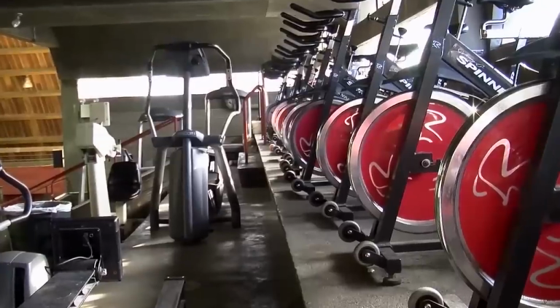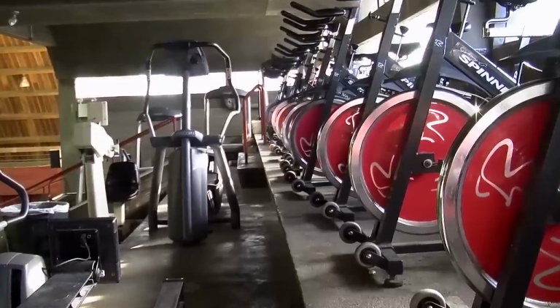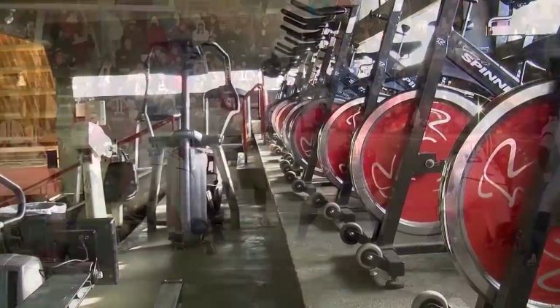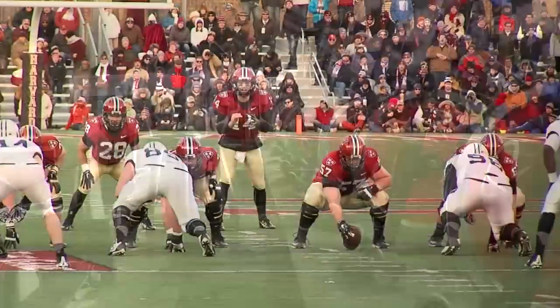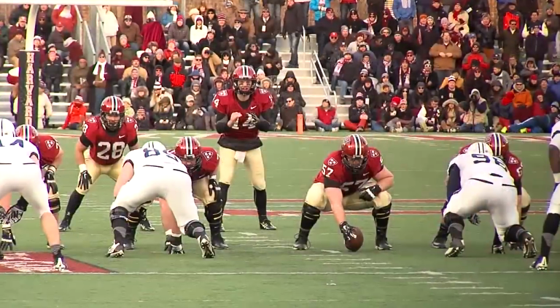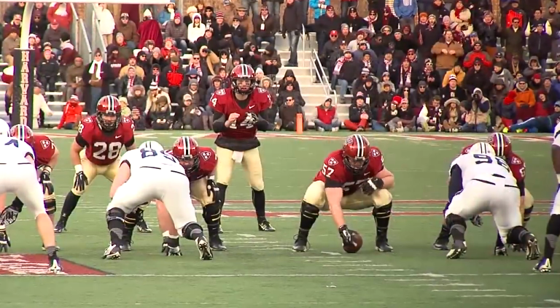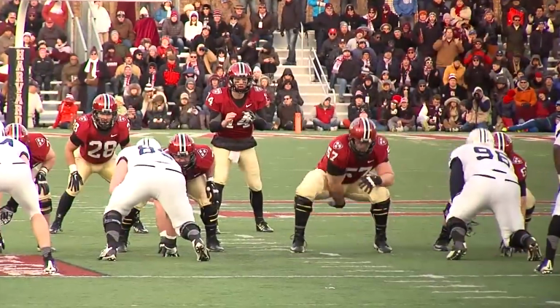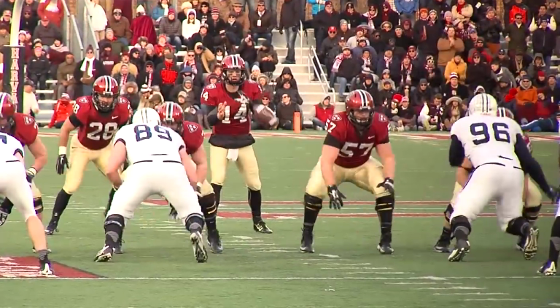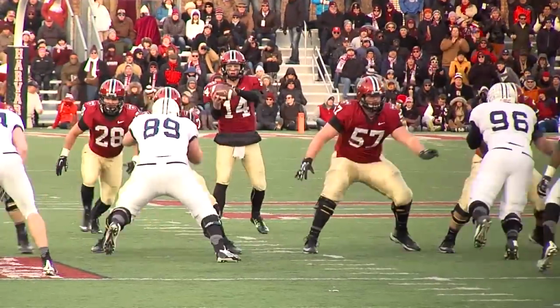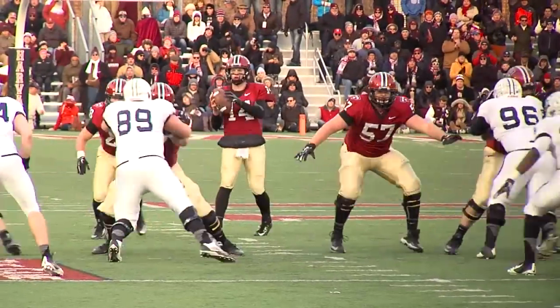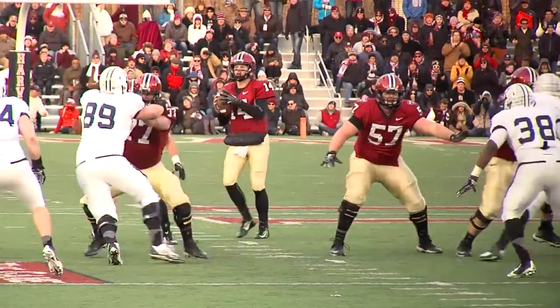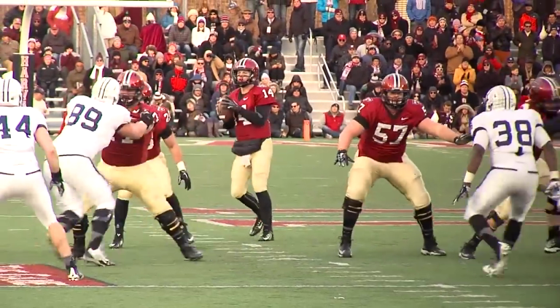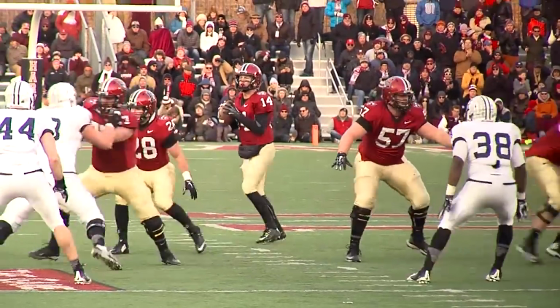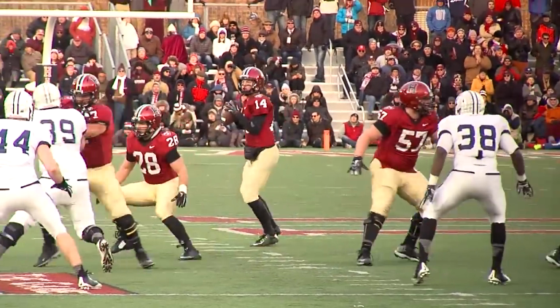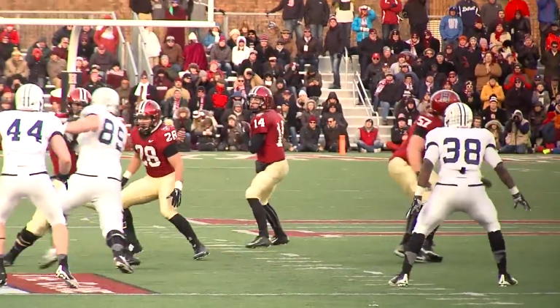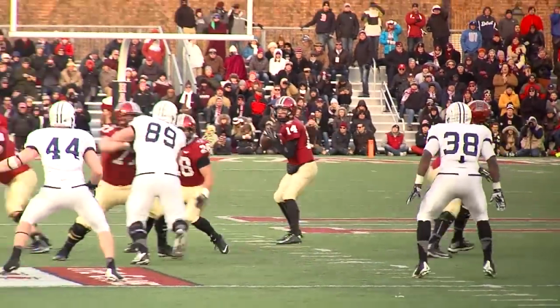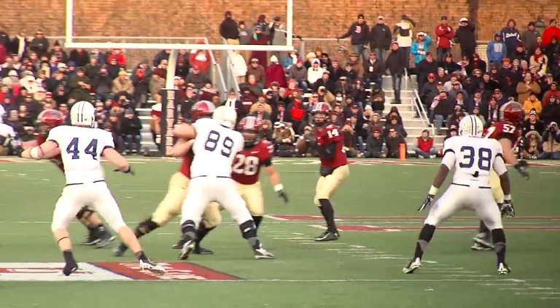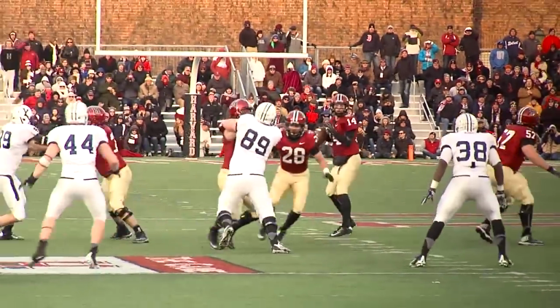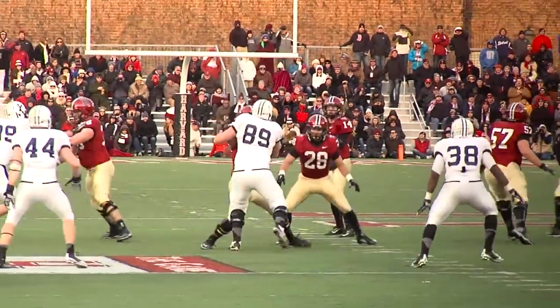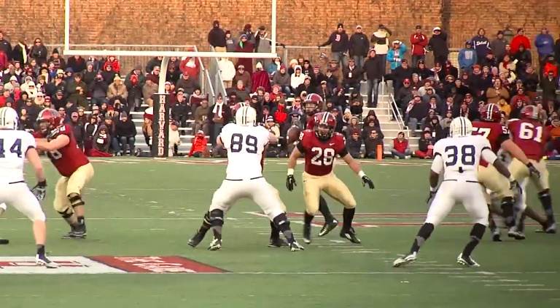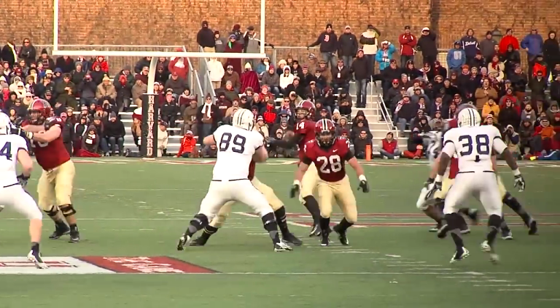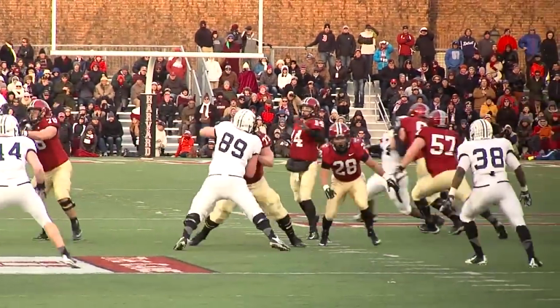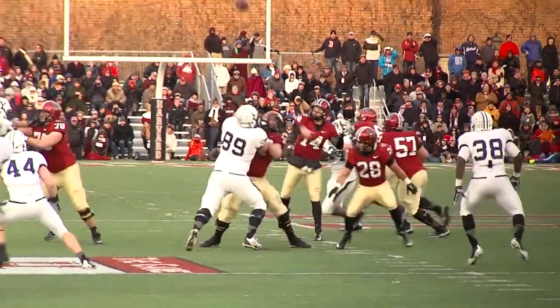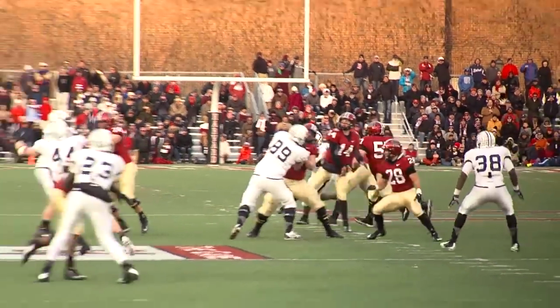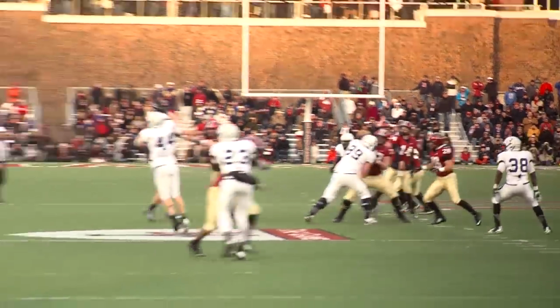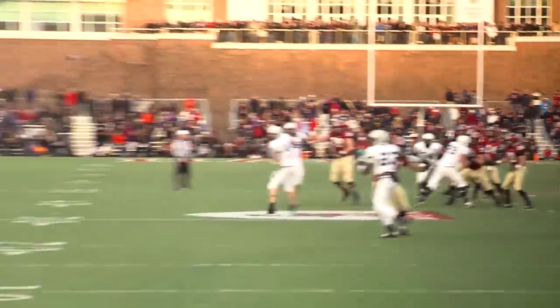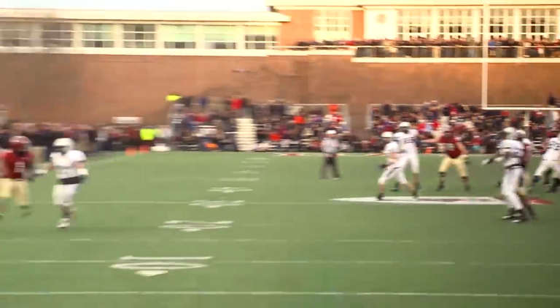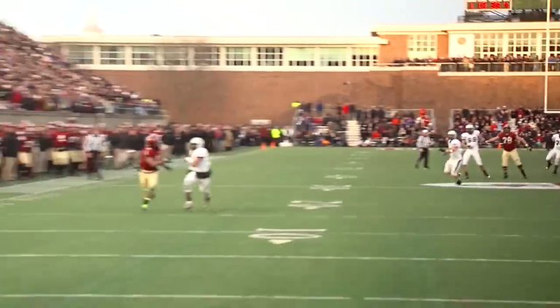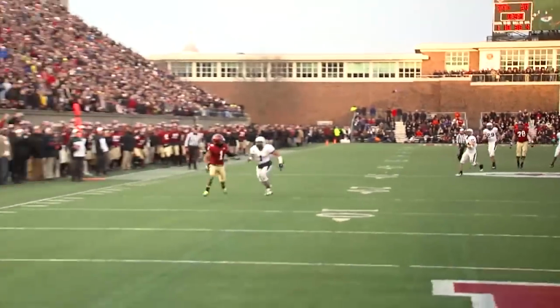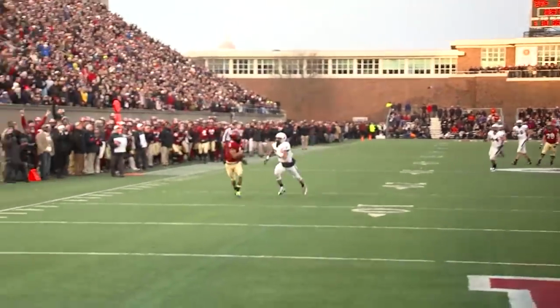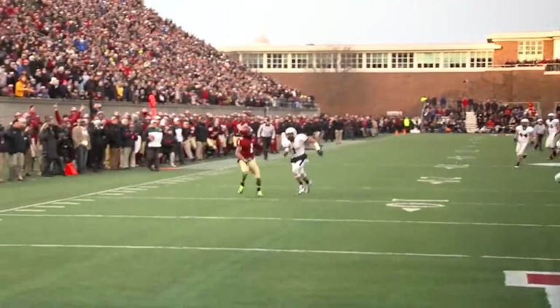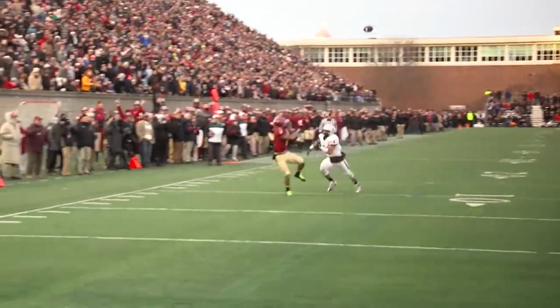These facilities ensure Harvard football will have the ability to train, prepare, and compete at the highest level.